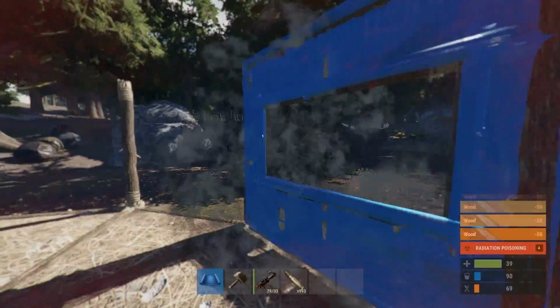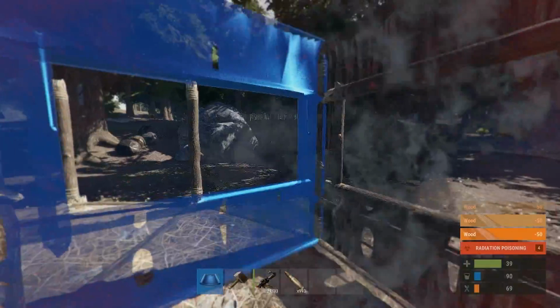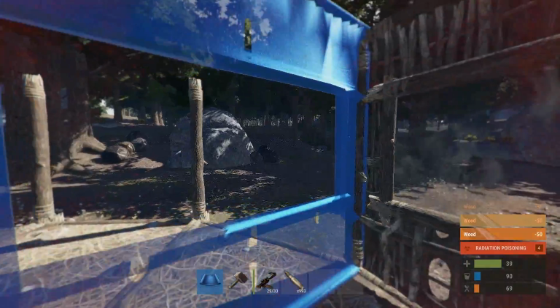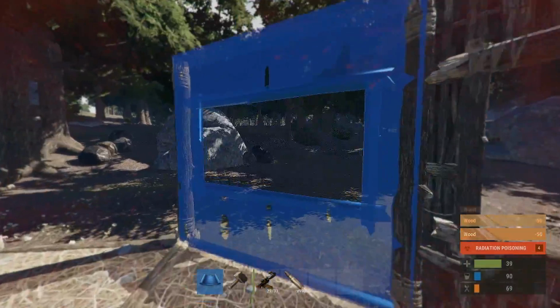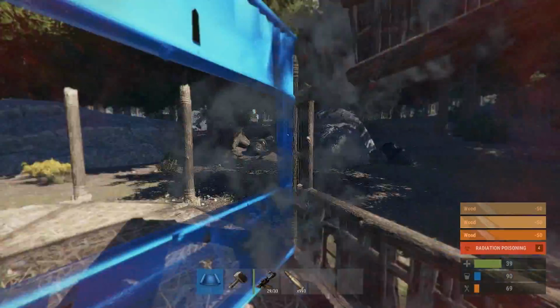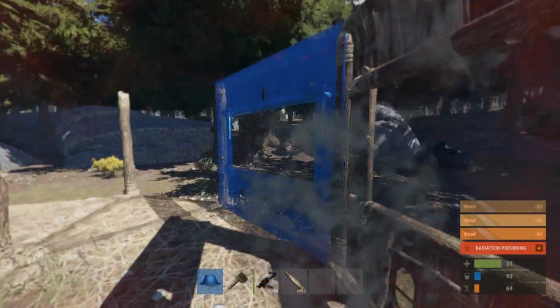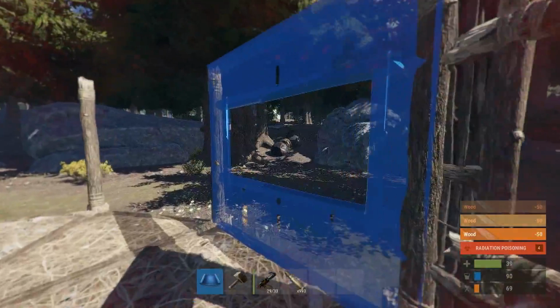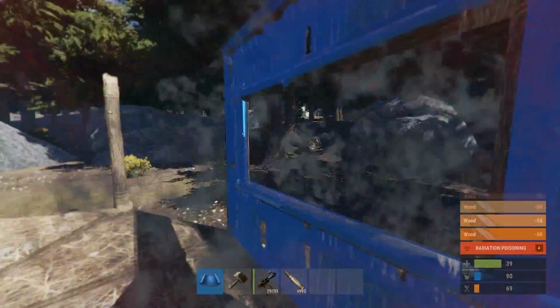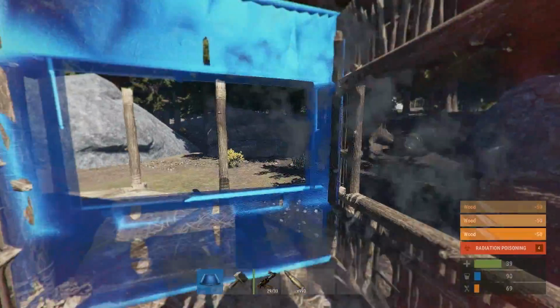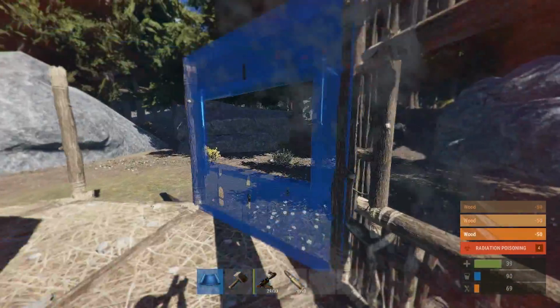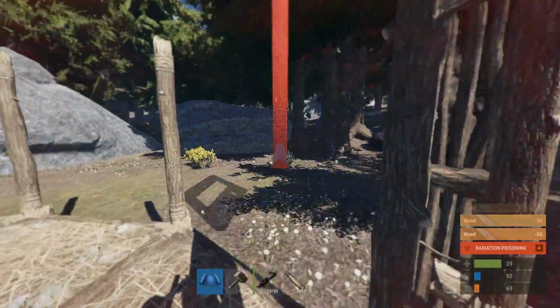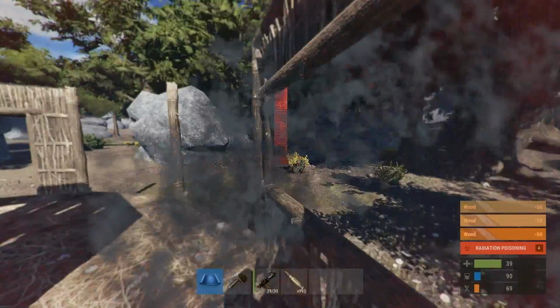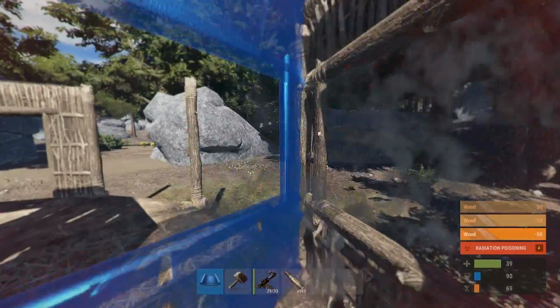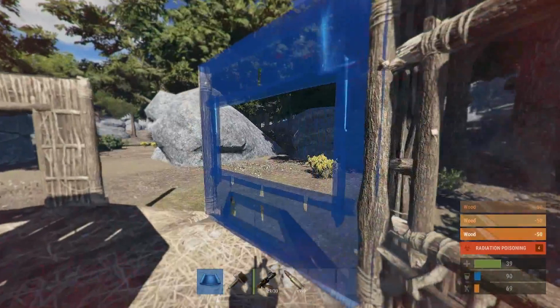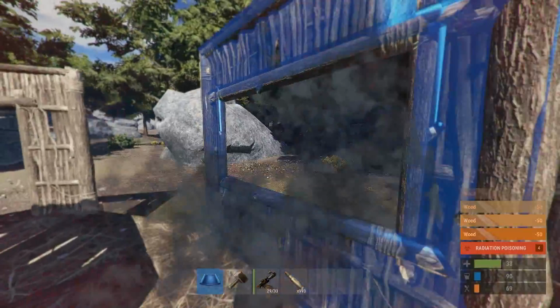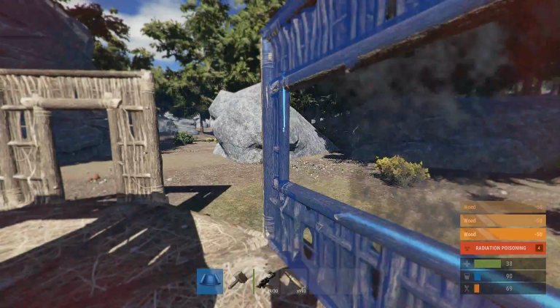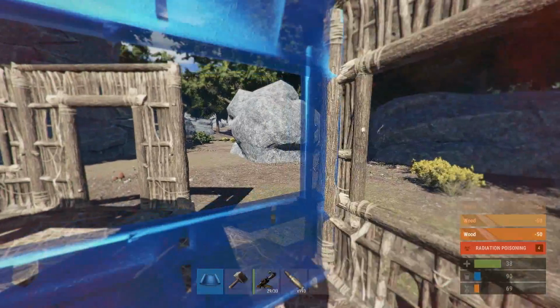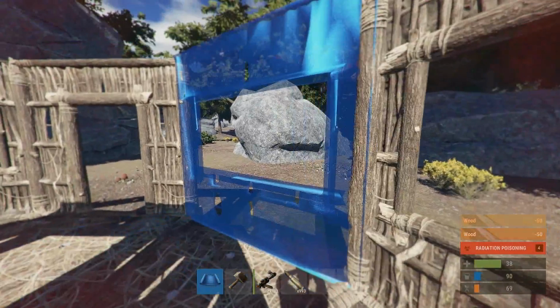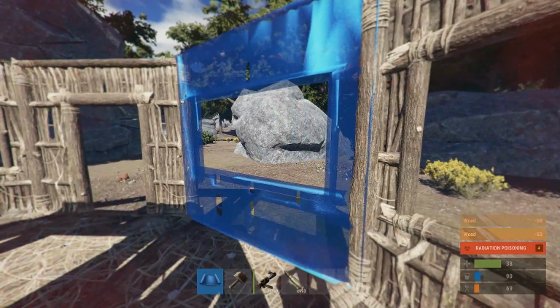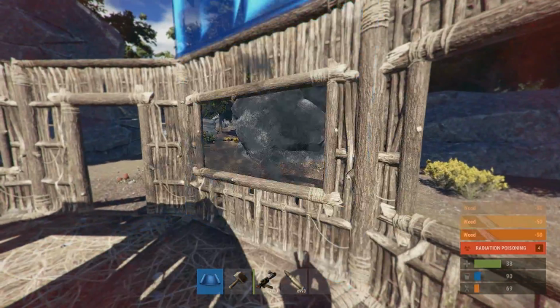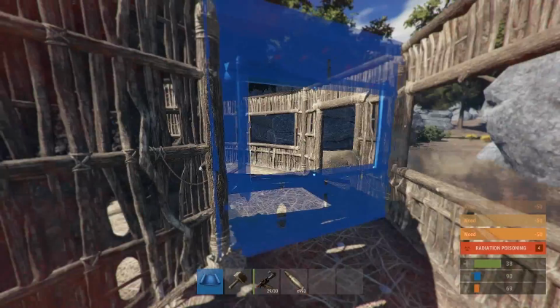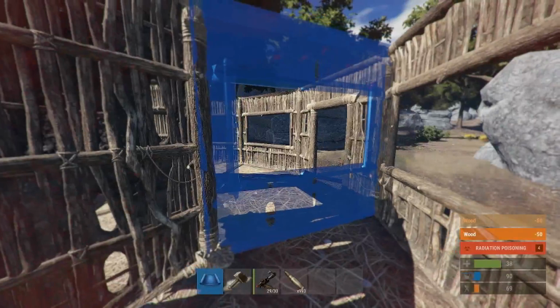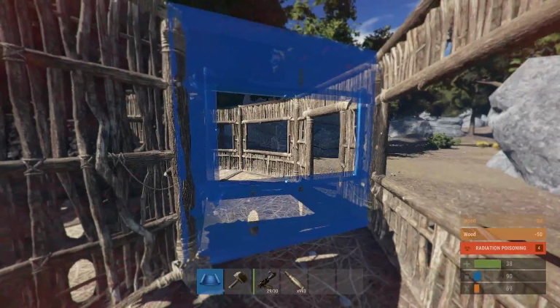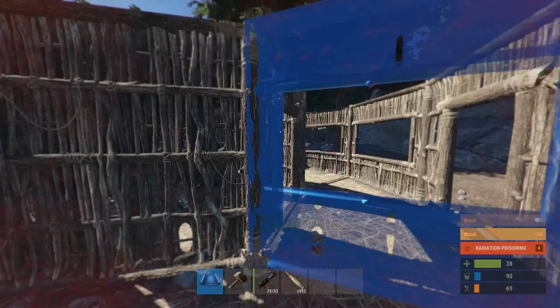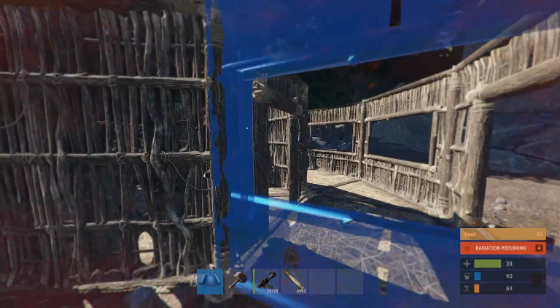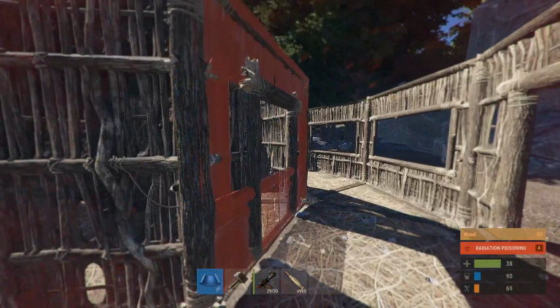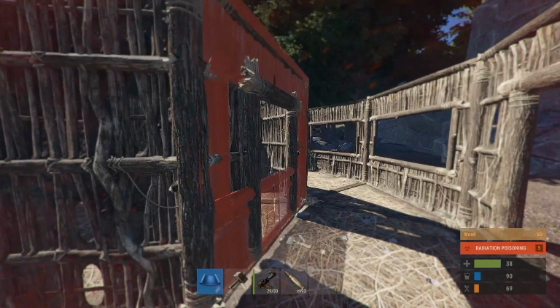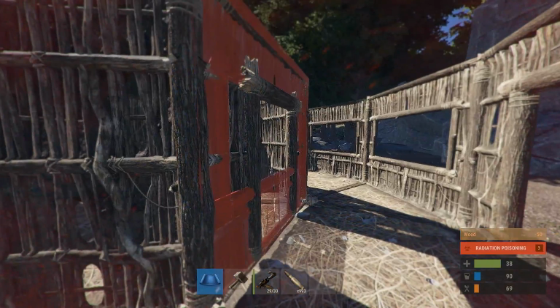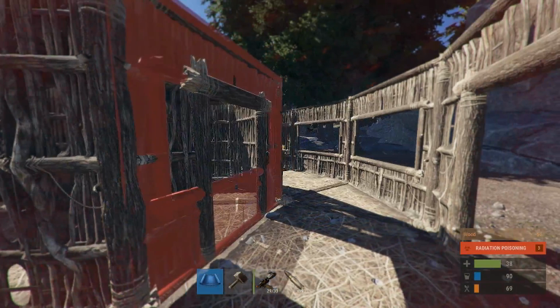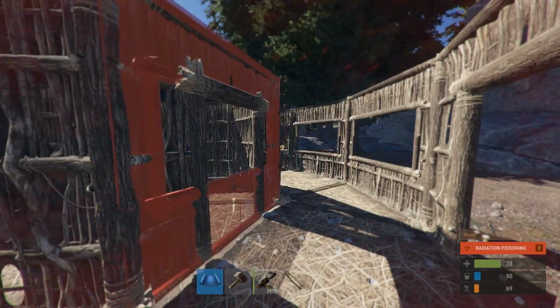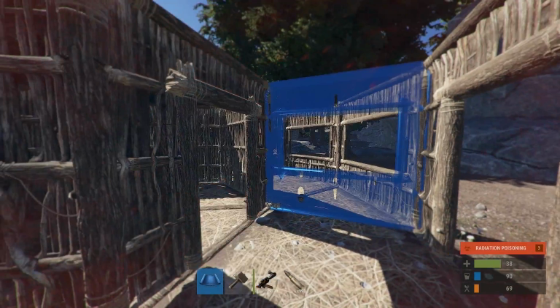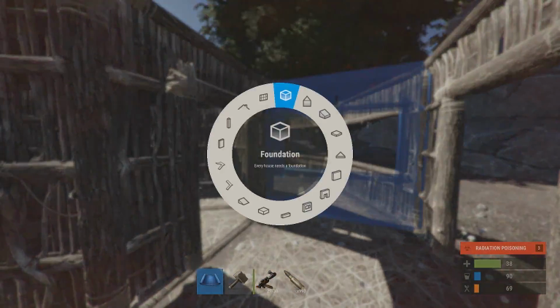Now I'm gonna put windows all around this base so you can just see what it looks like from the outside in.